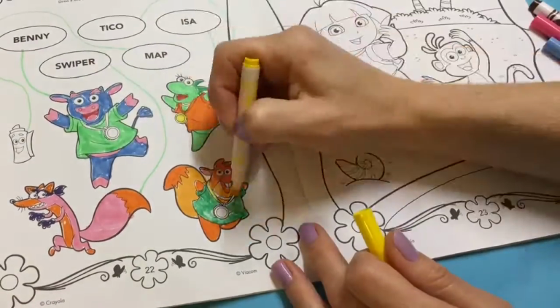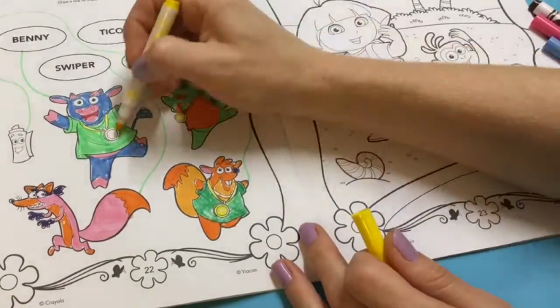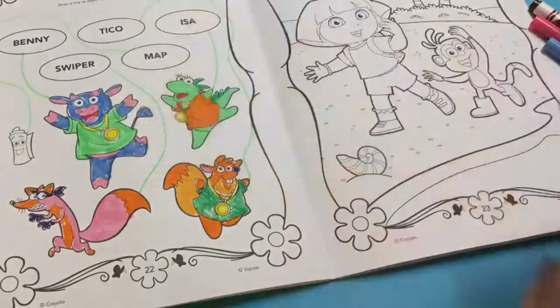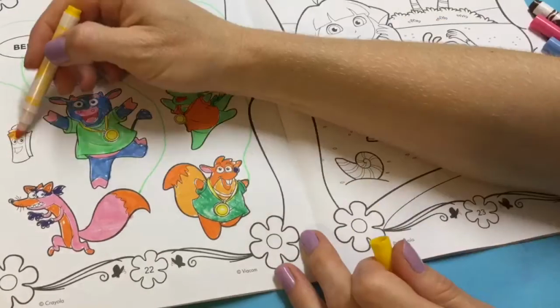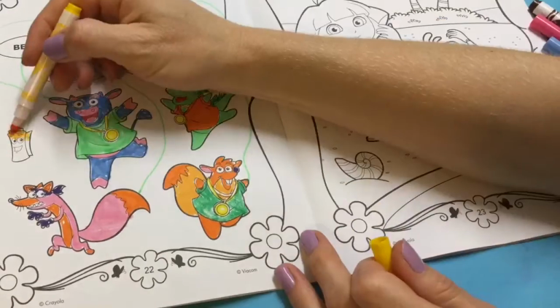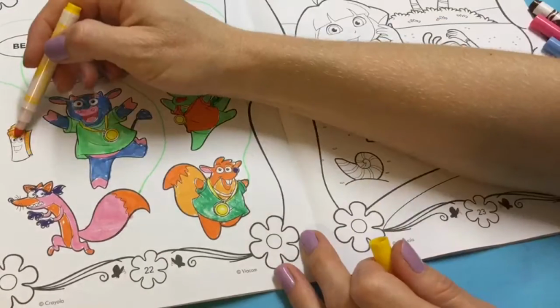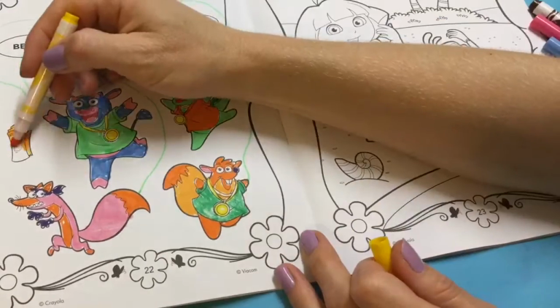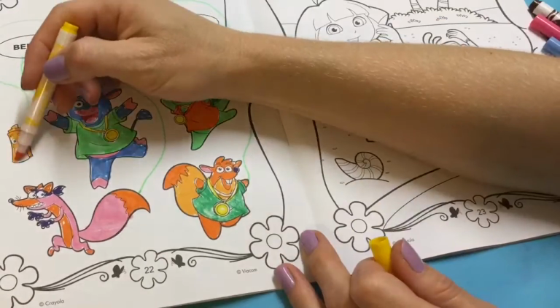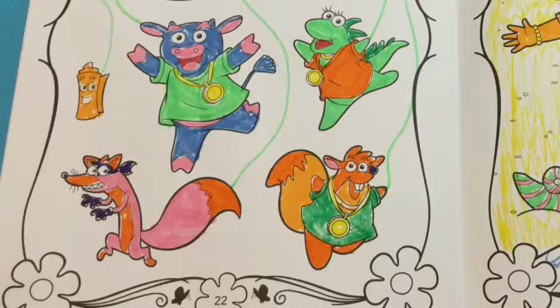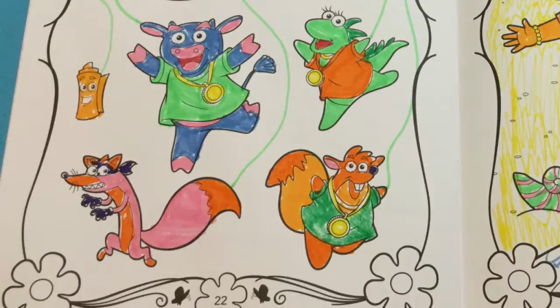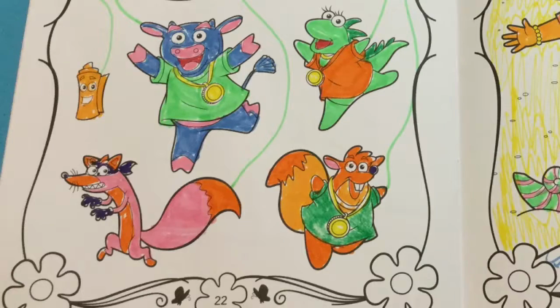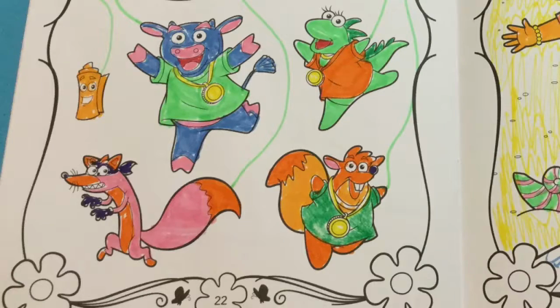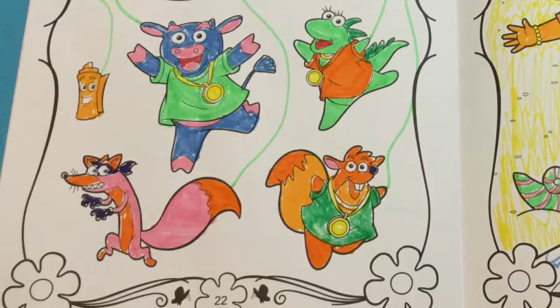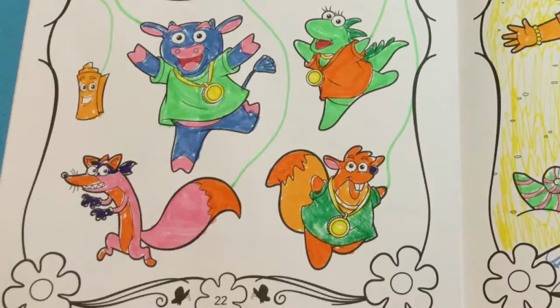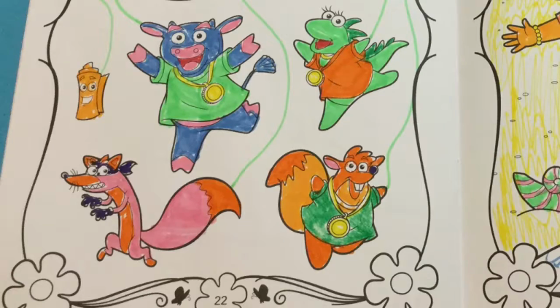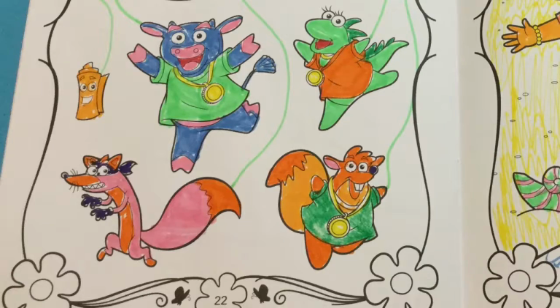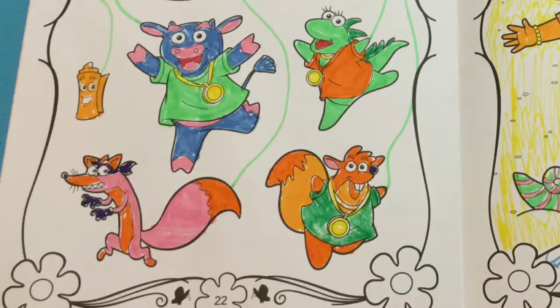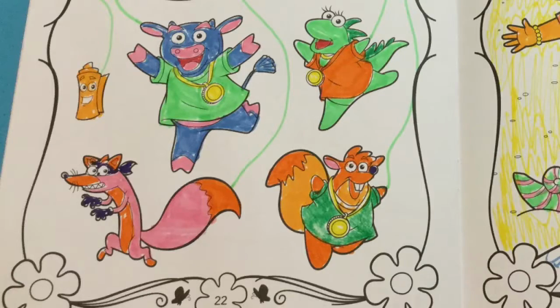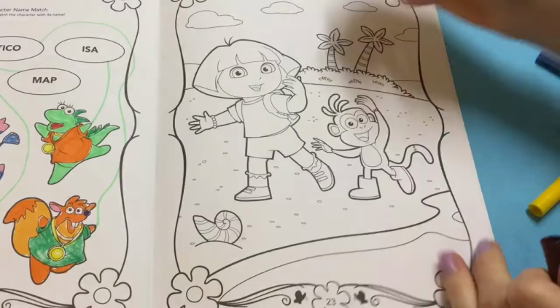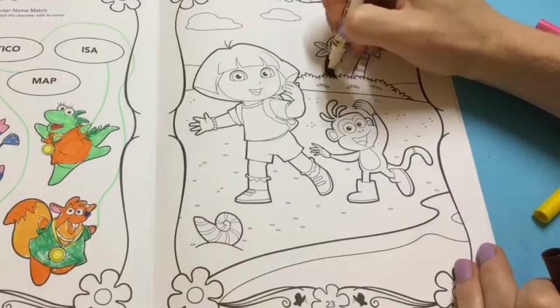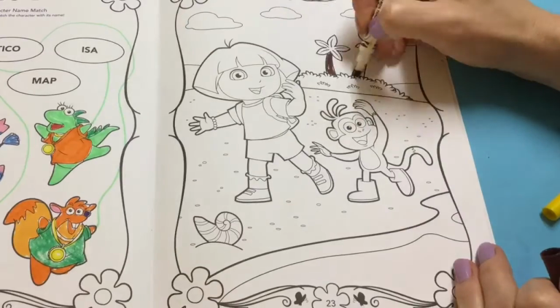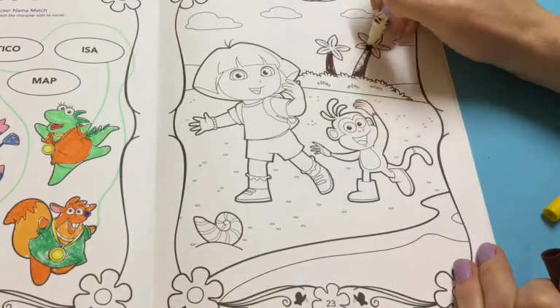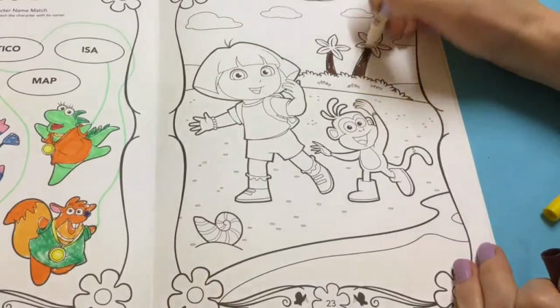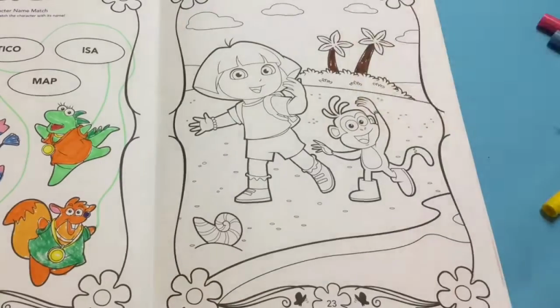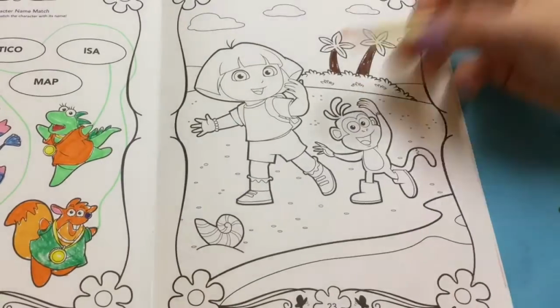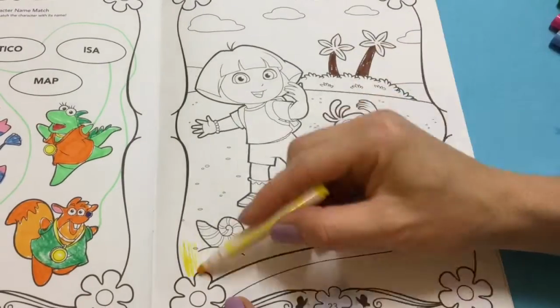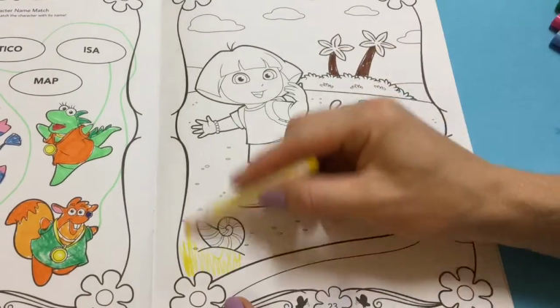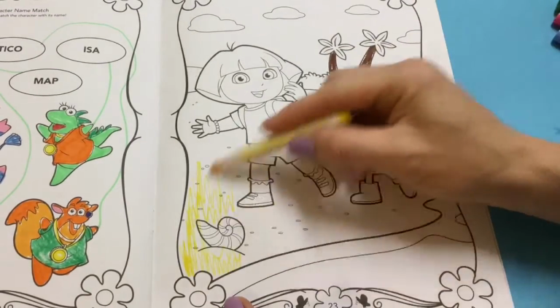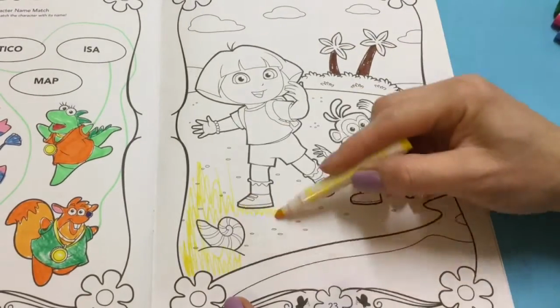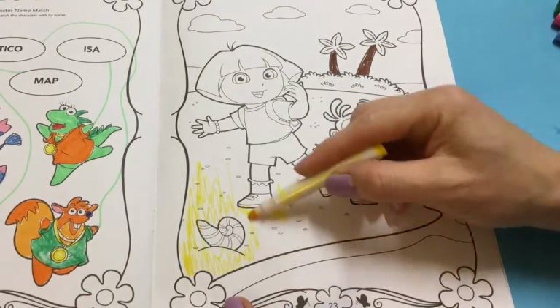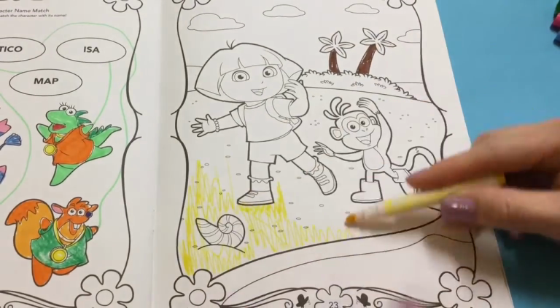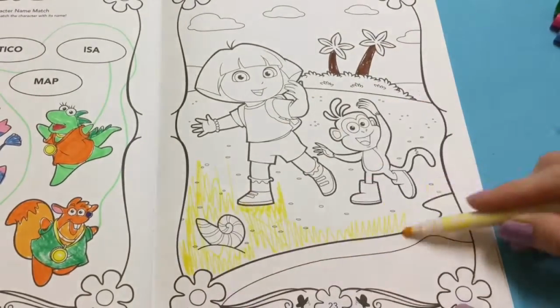All our characters are colored in. Don't they look great? Now it's time to color Dora and Boots.